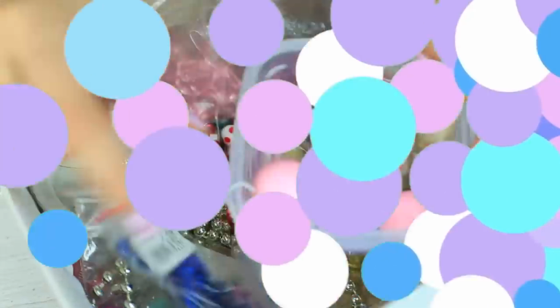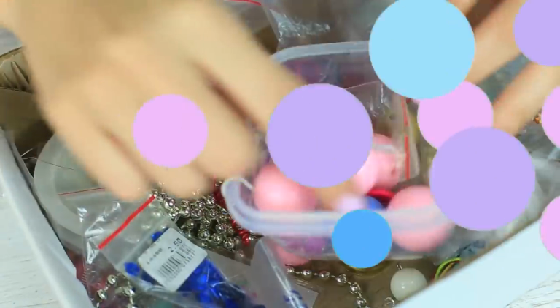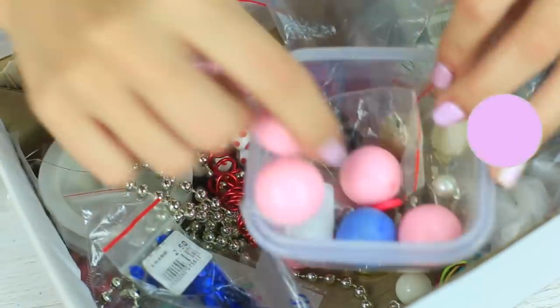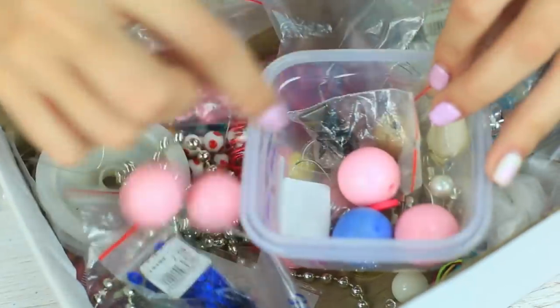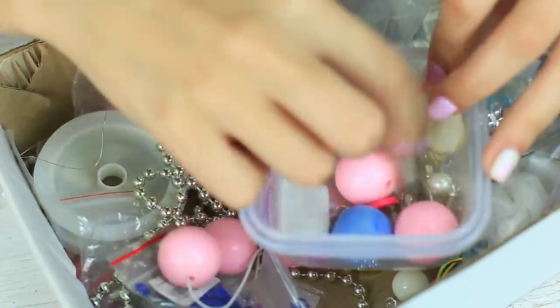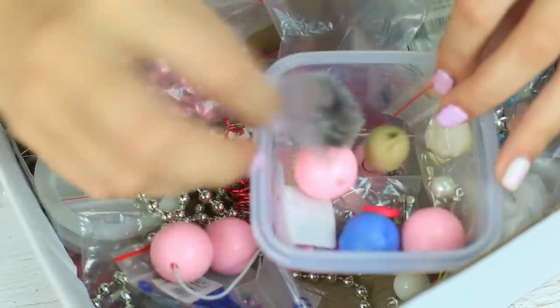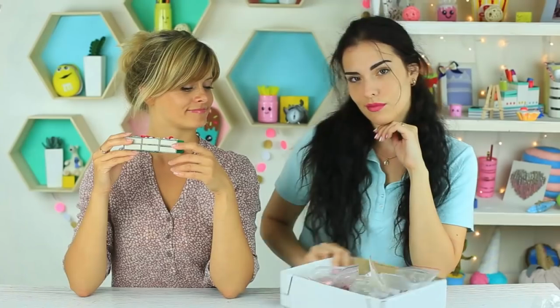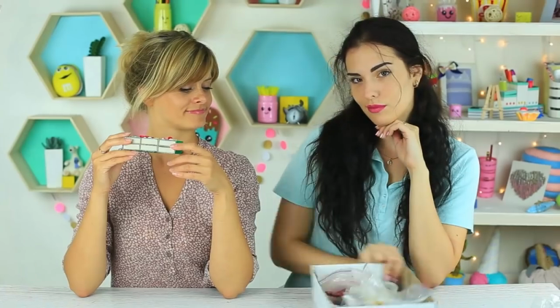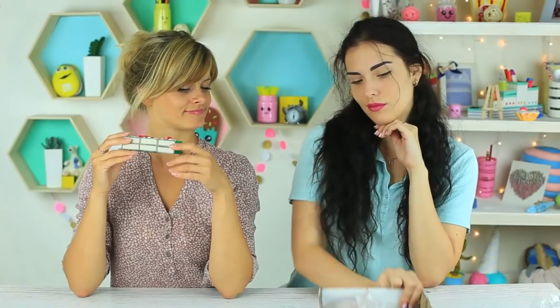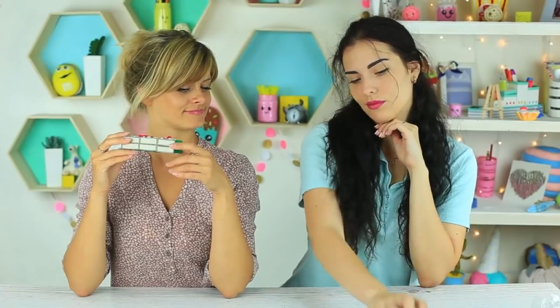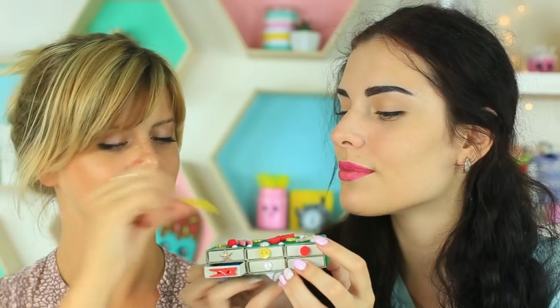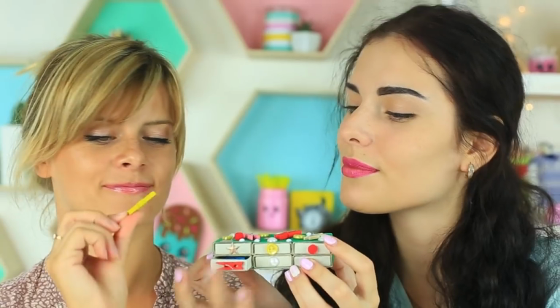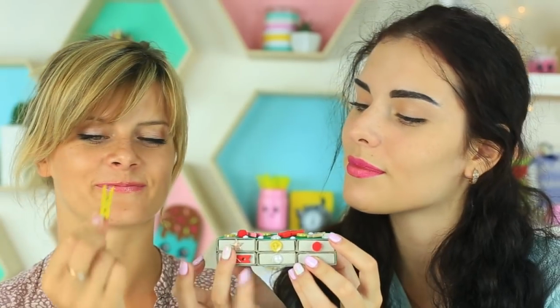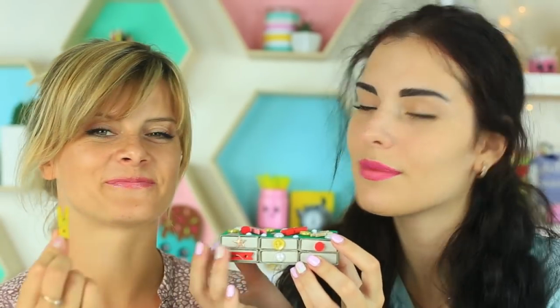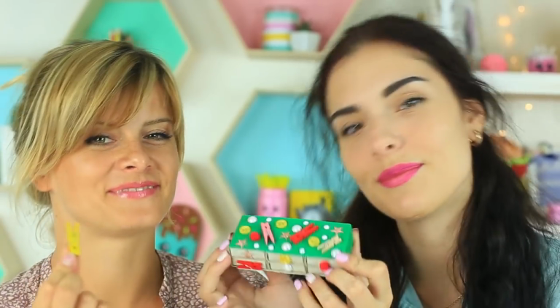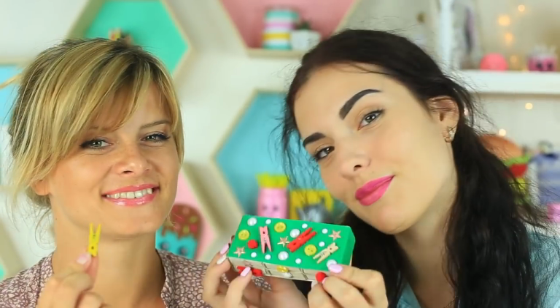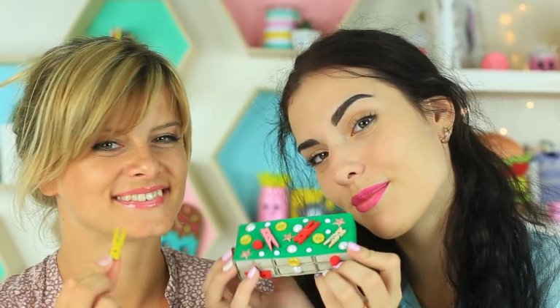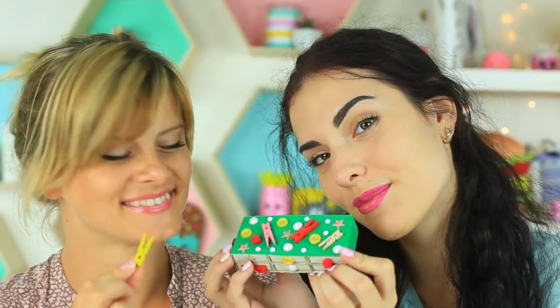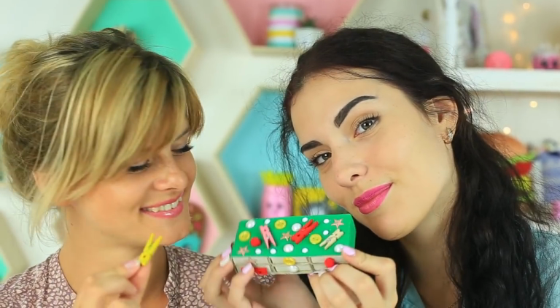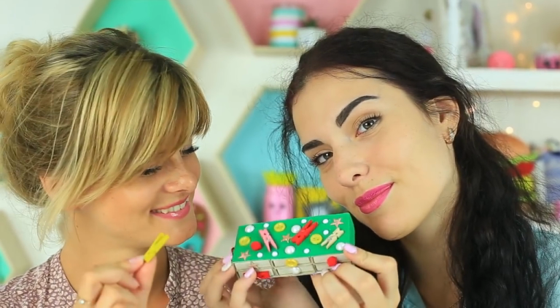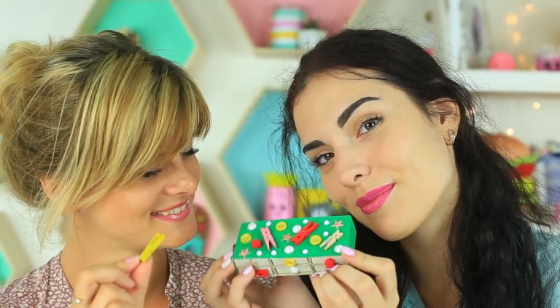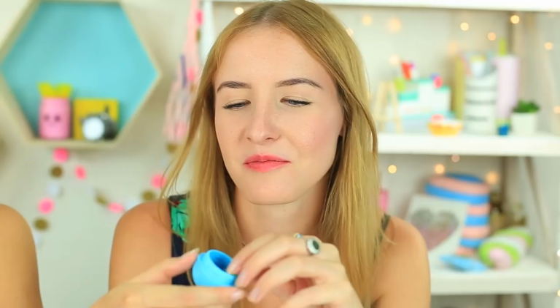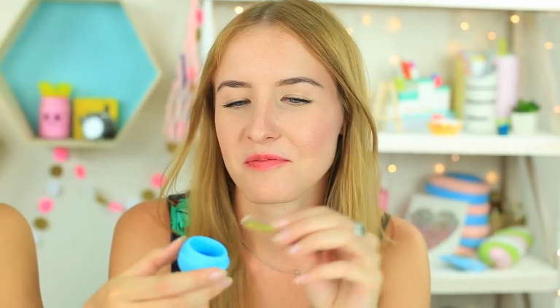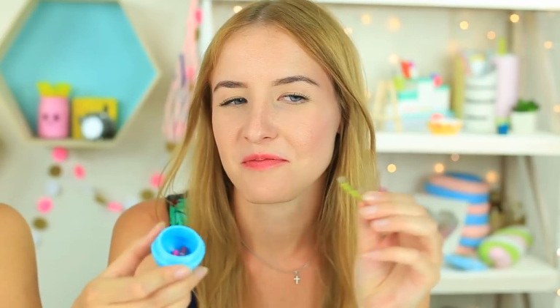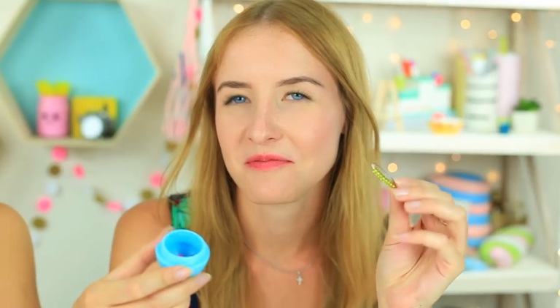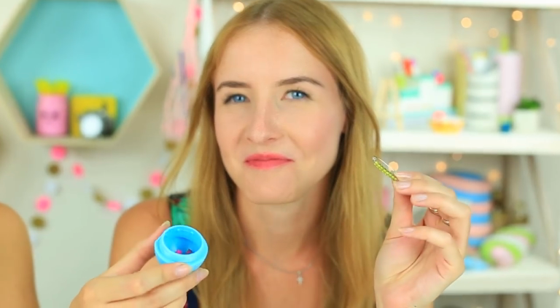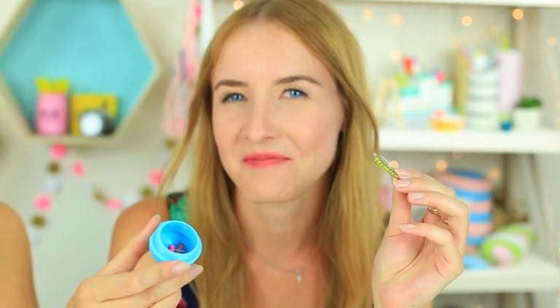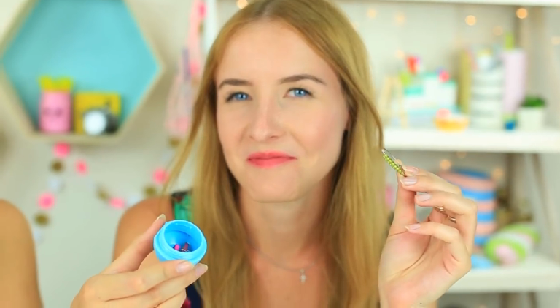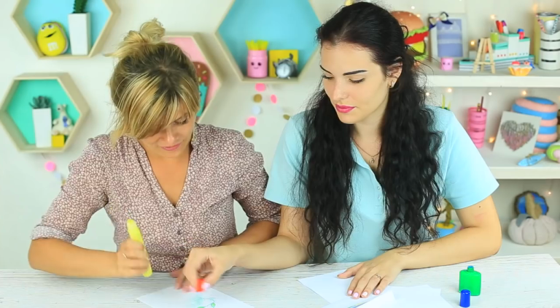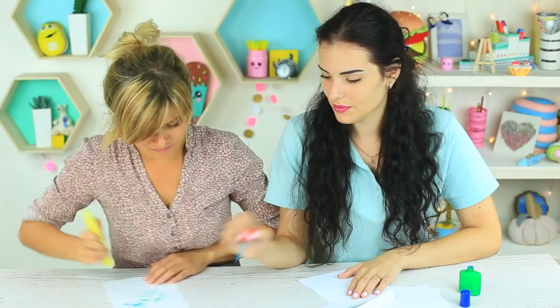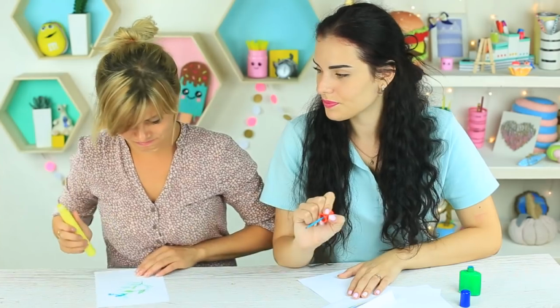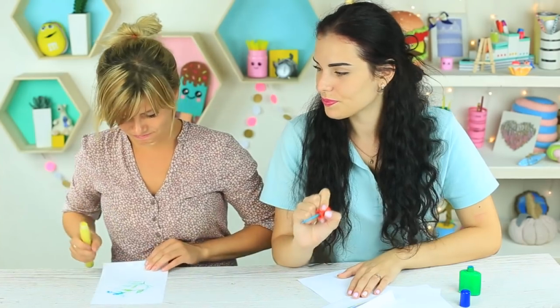In this life hack compilation, we'll show how to store handmade supplies, use empty containers, and prank our friends.